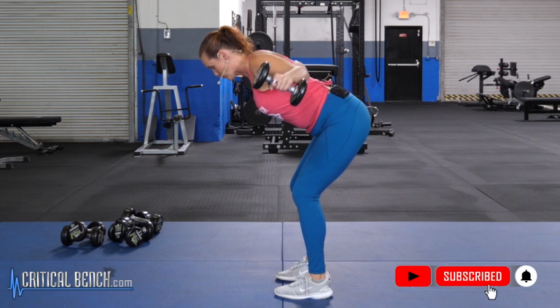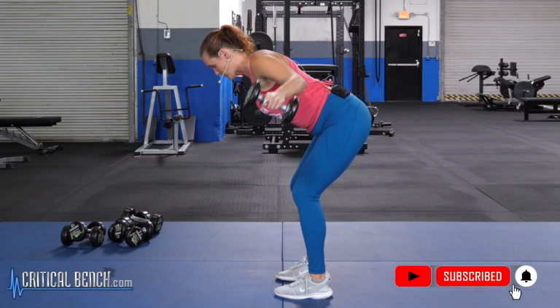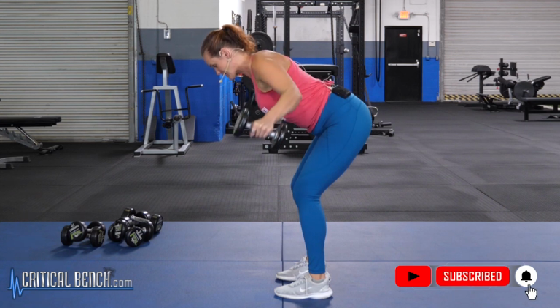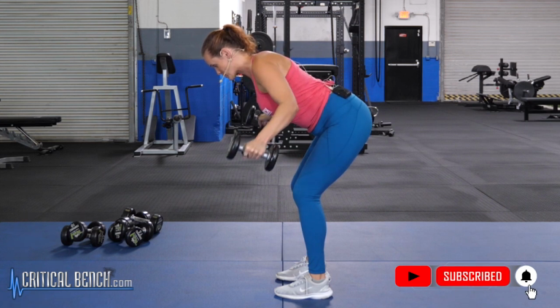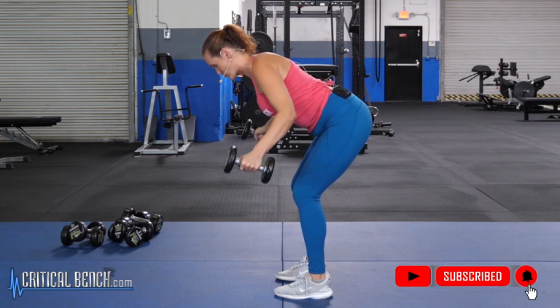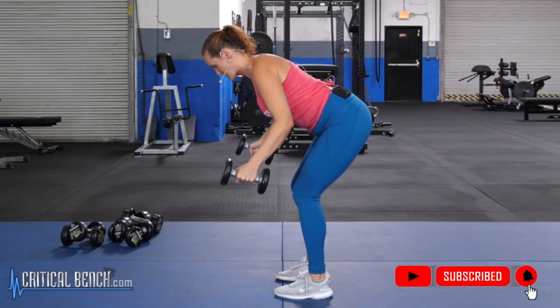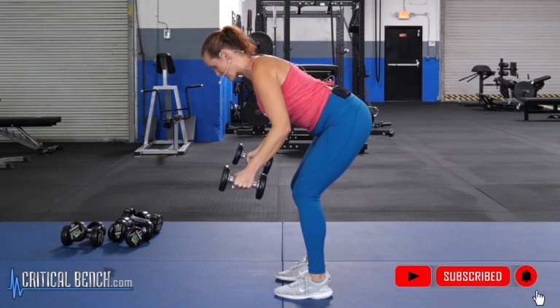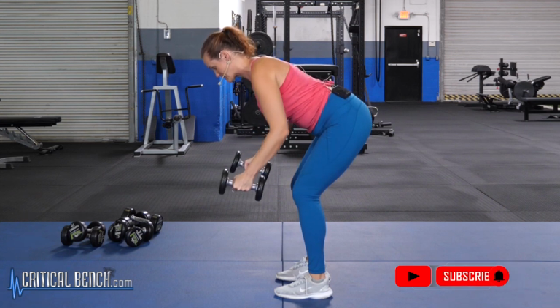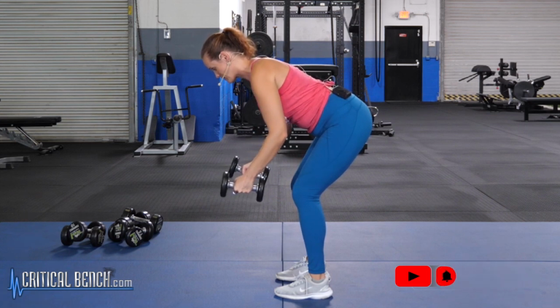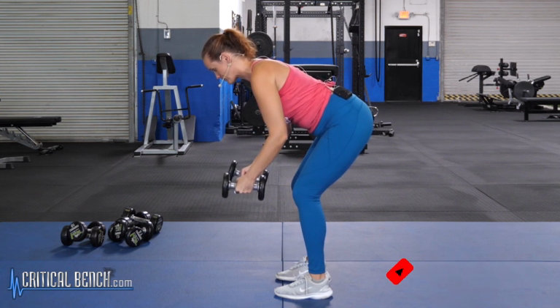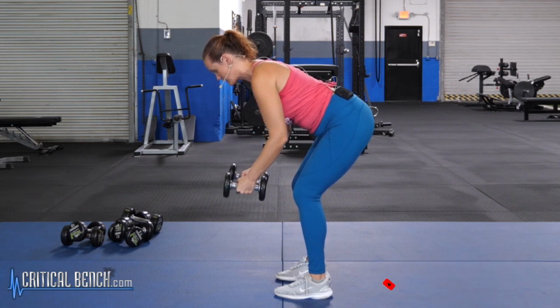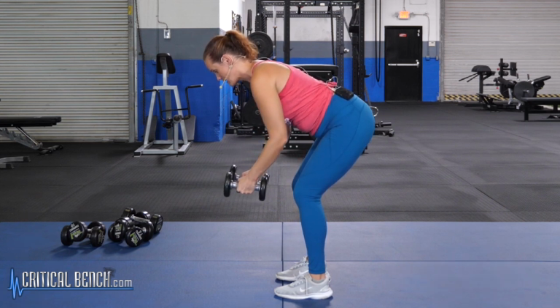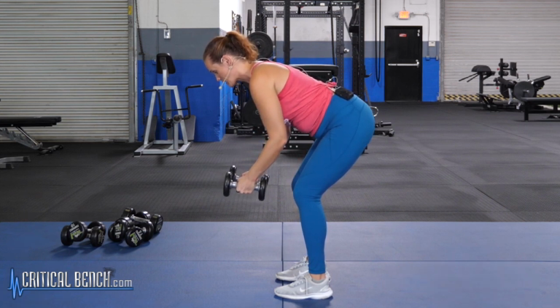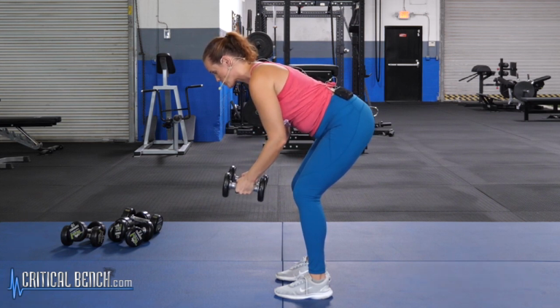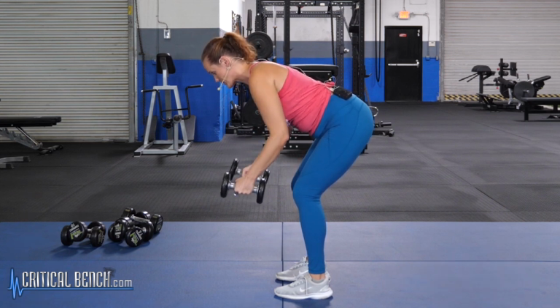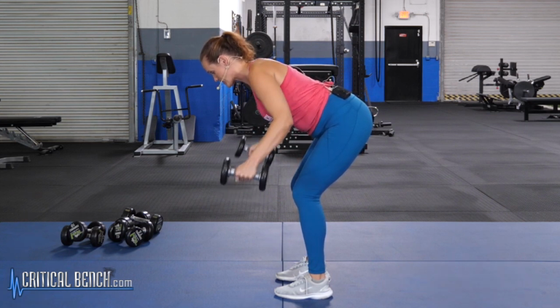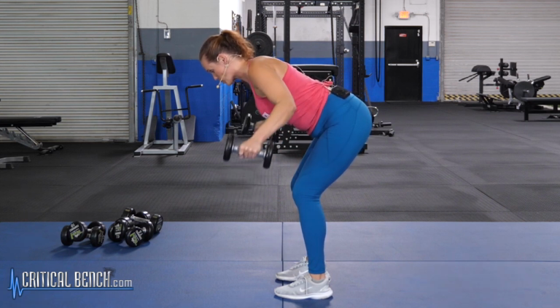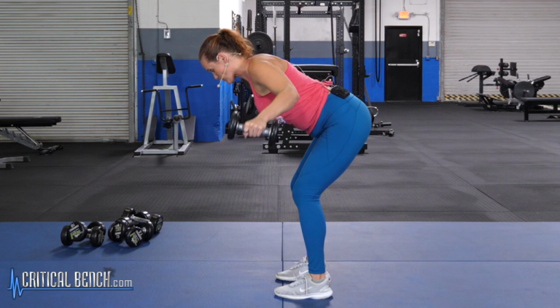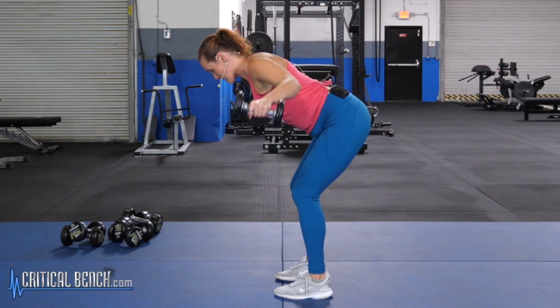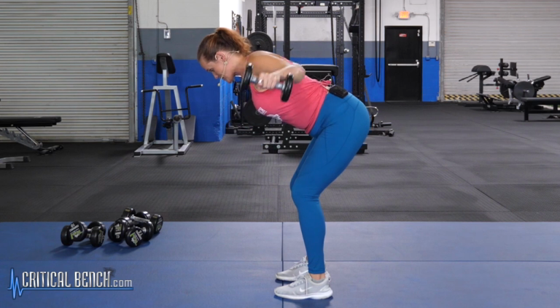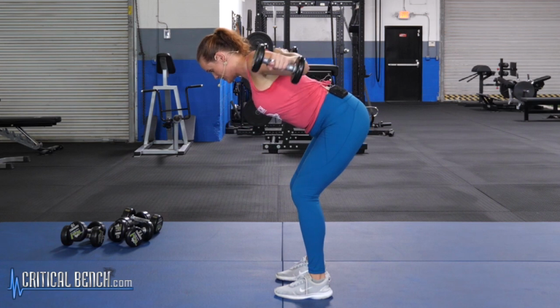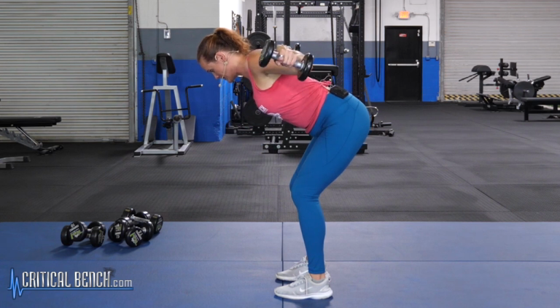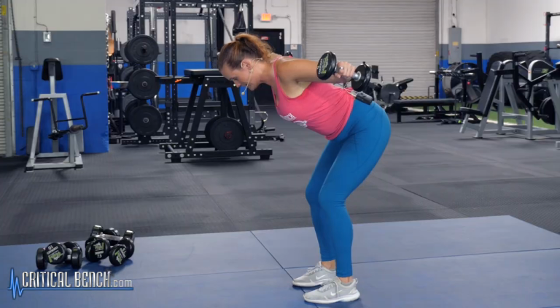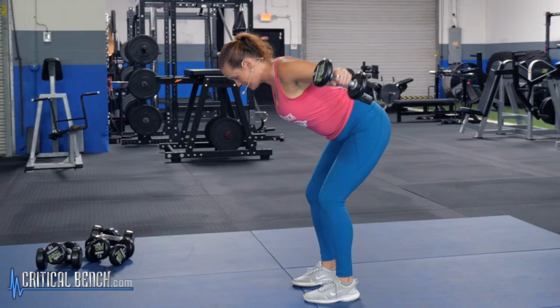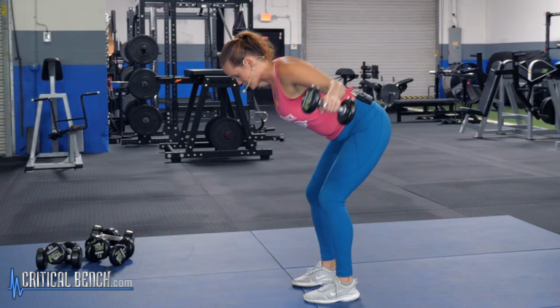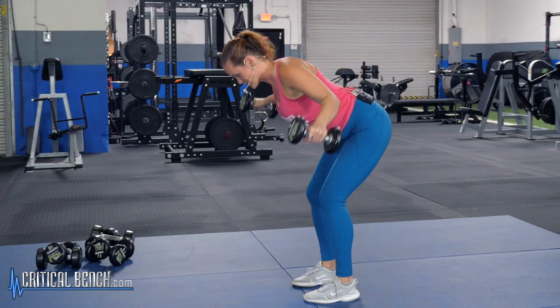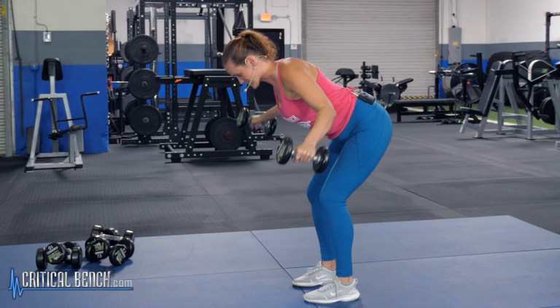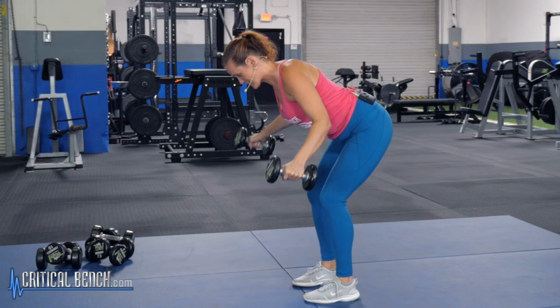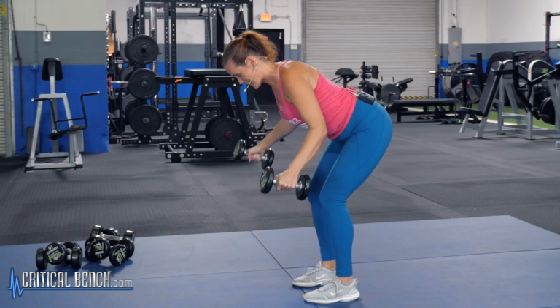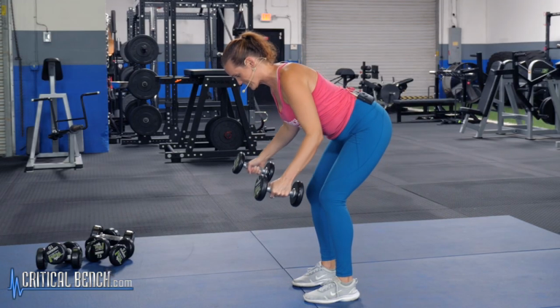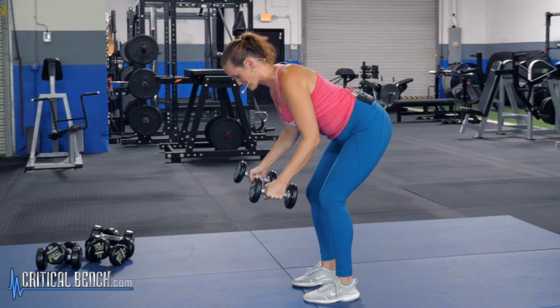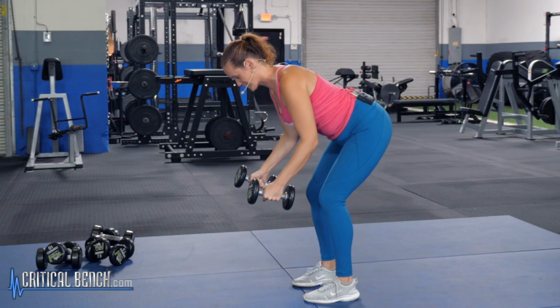Make sure to breathe here — breathe out as you lift, breathe in as you bring it back down. We're aiming for 12 reps, just like that. Nice work.